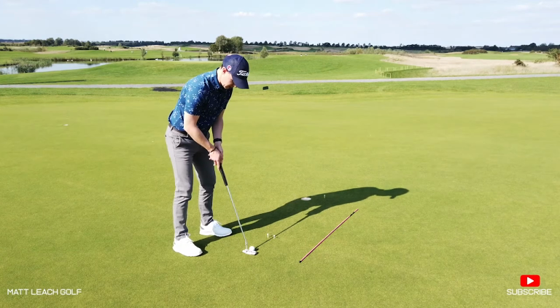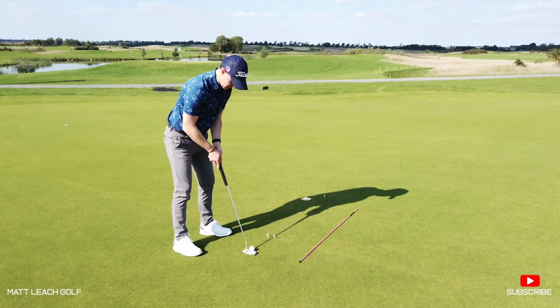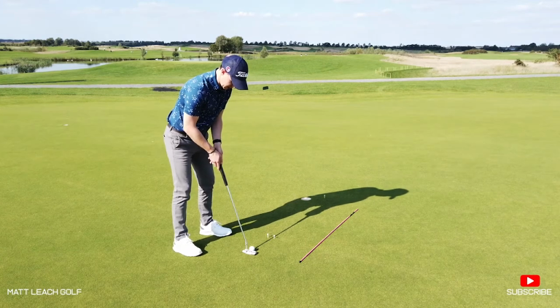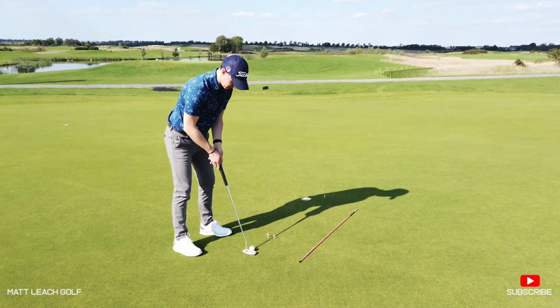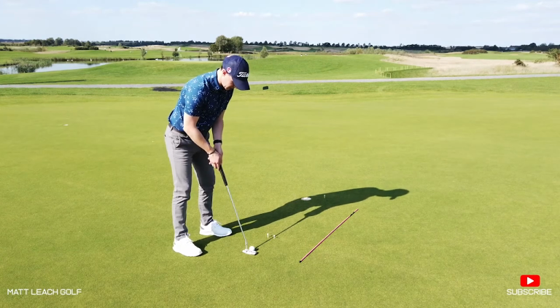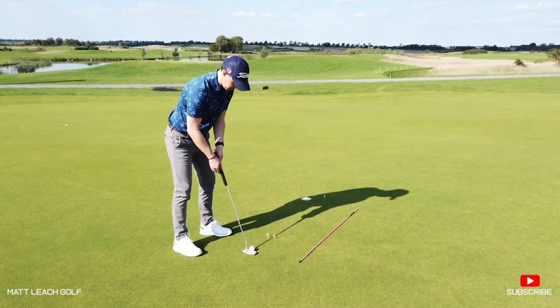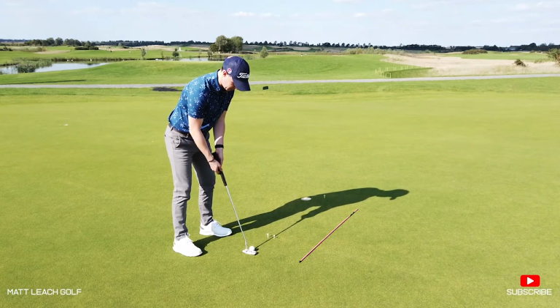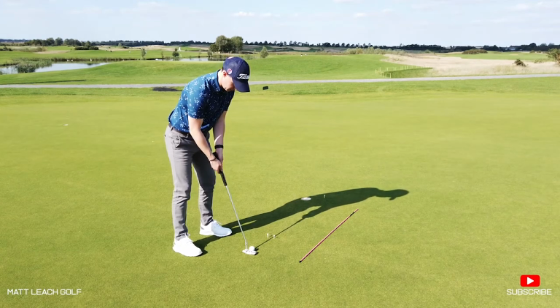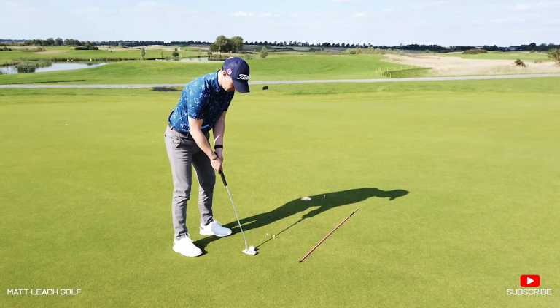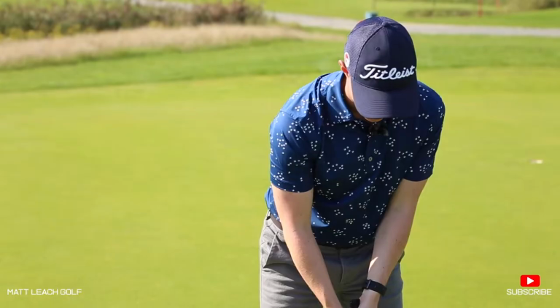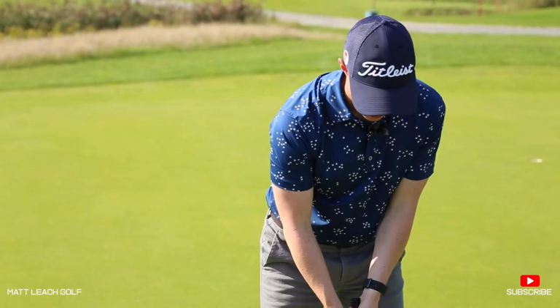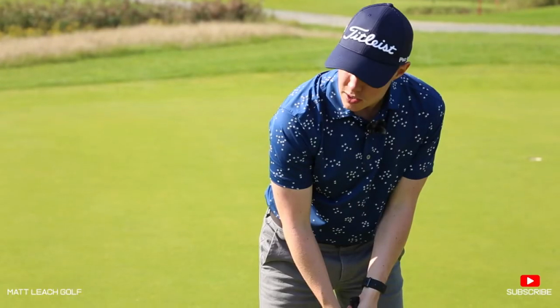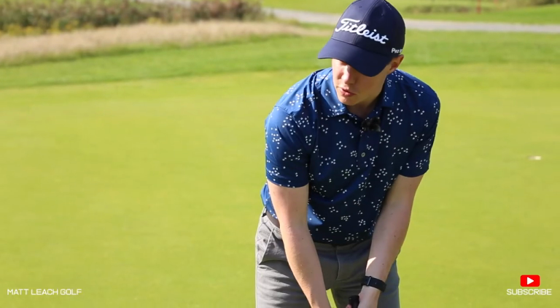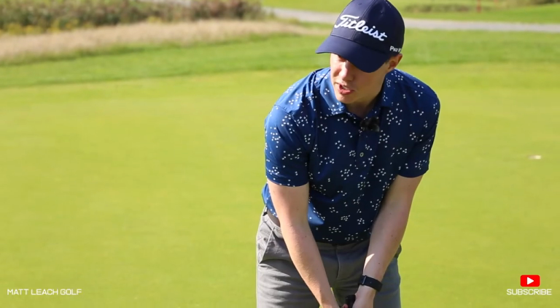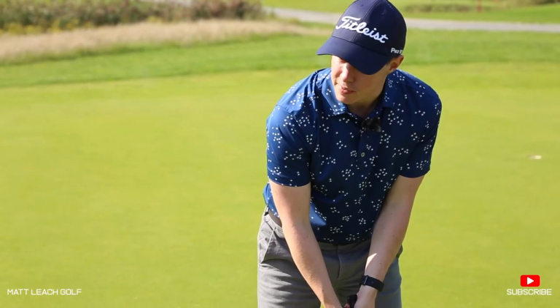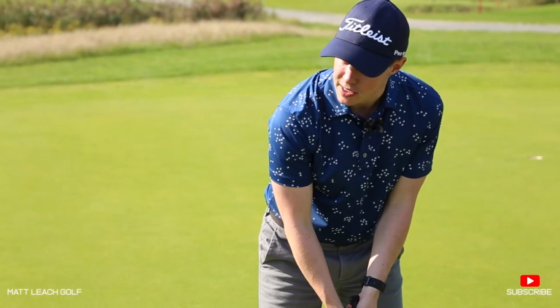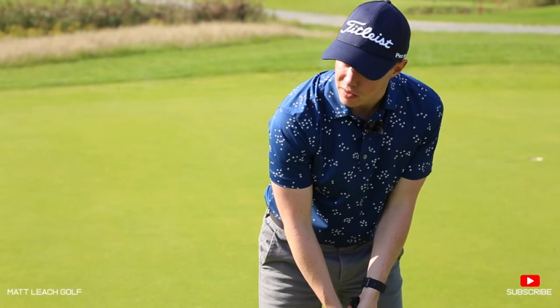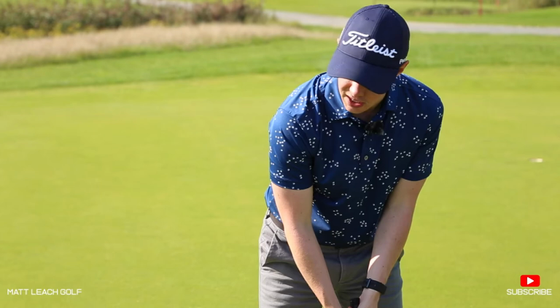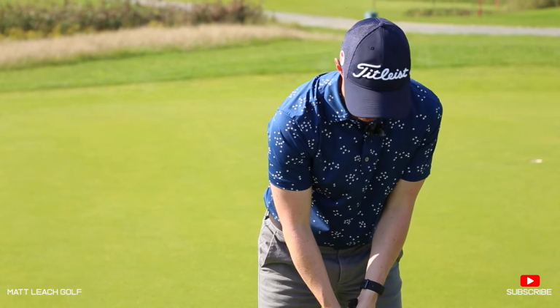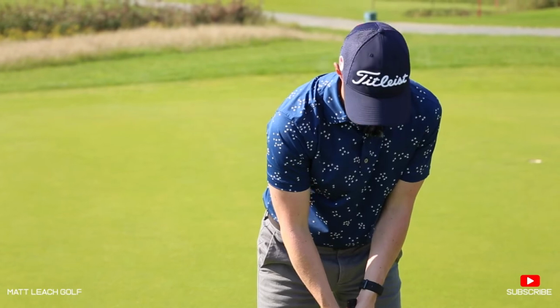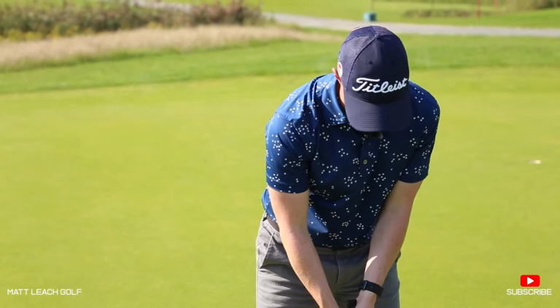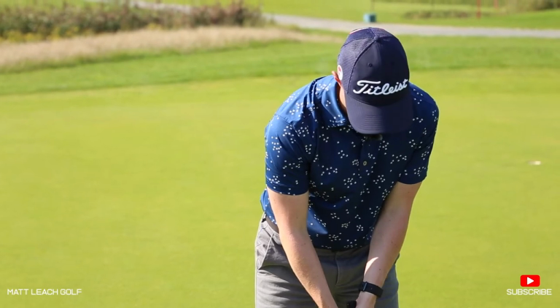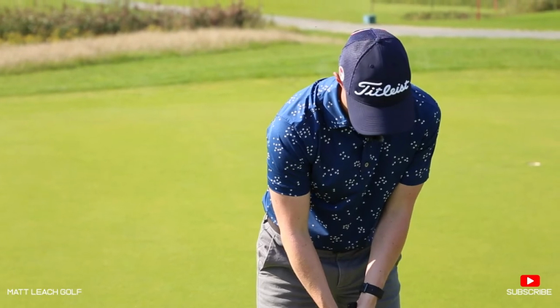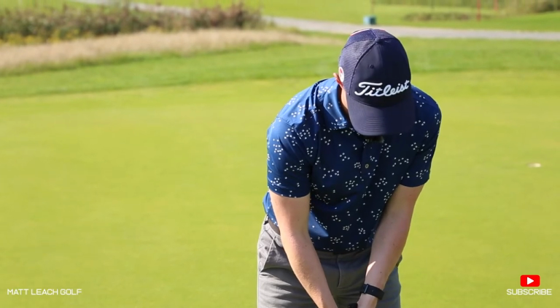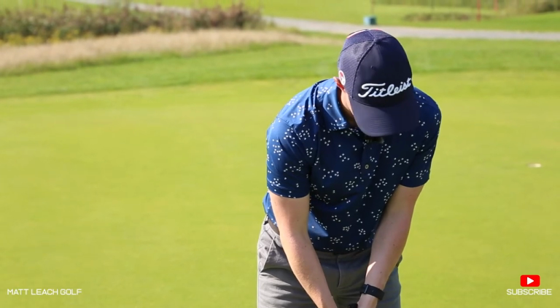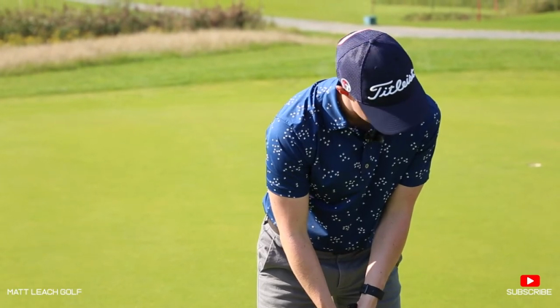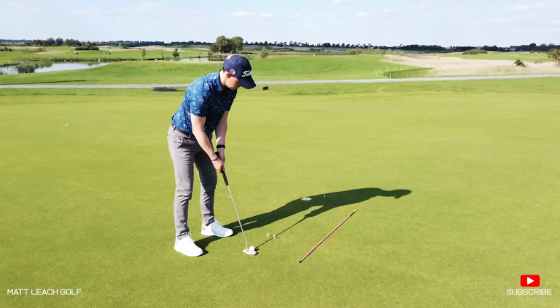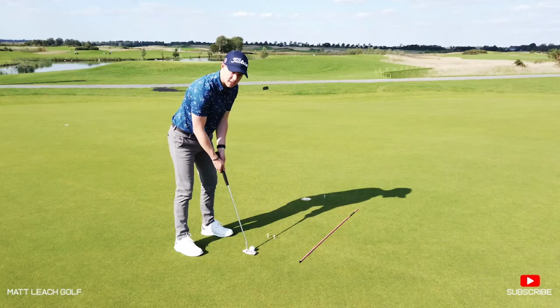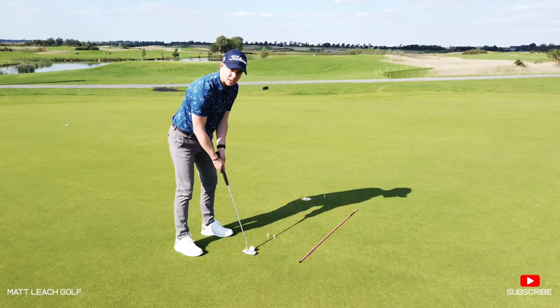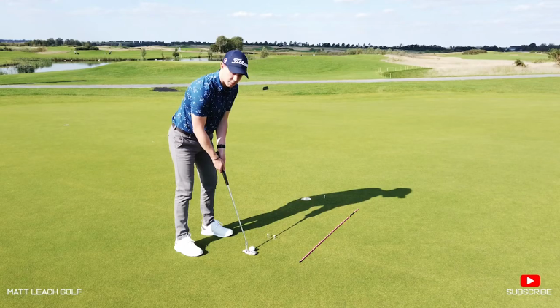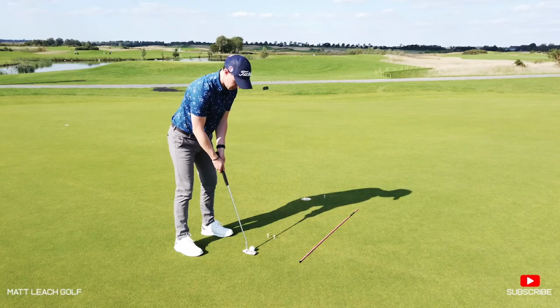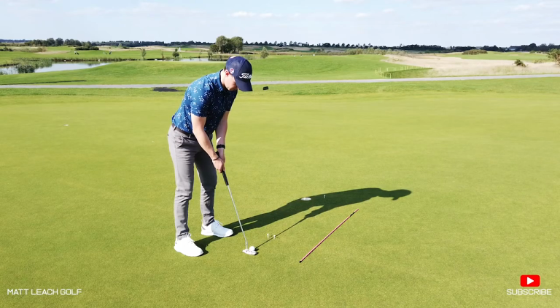Get my setup nice and comfortable — I've got to really commit to this line. I want to see the ball go through that gate and drop into the hole.